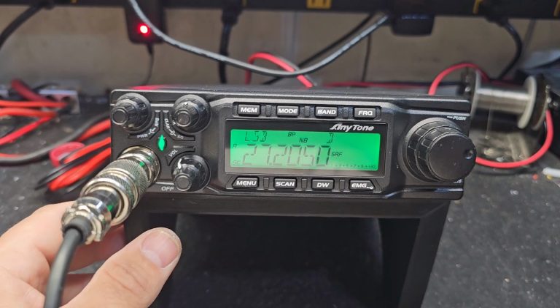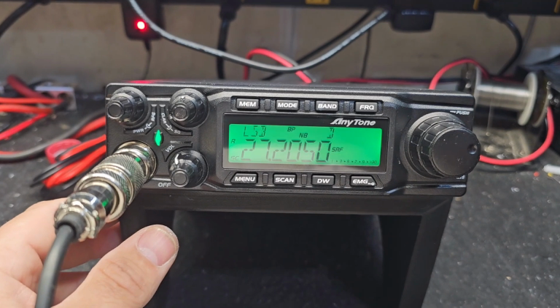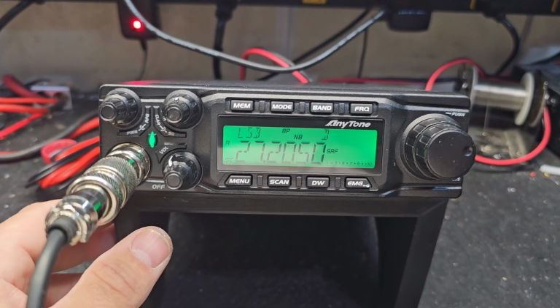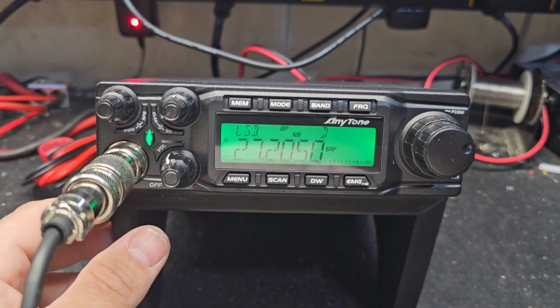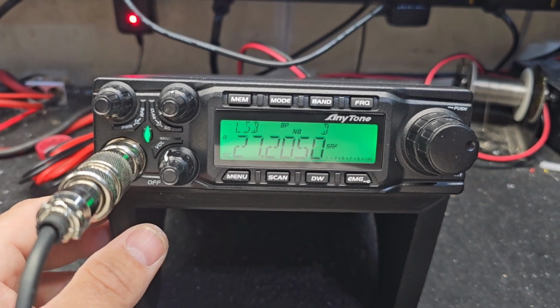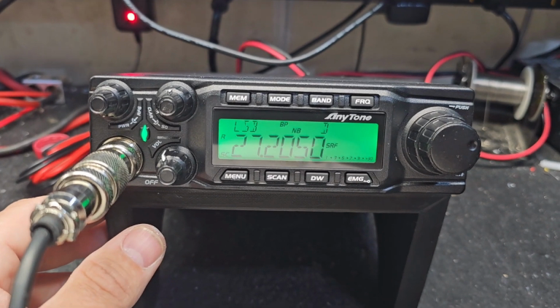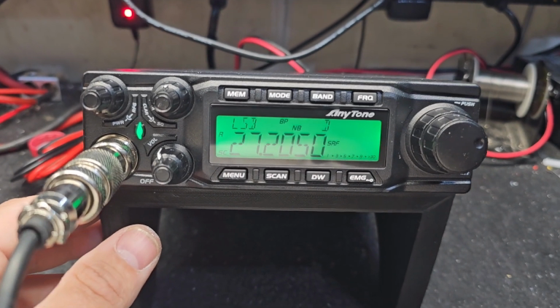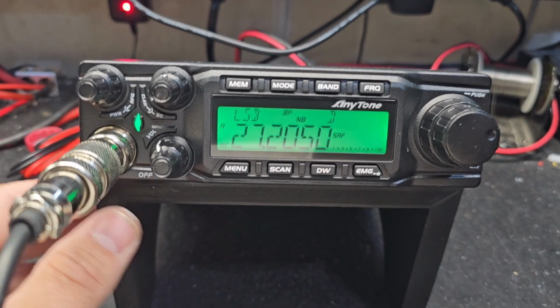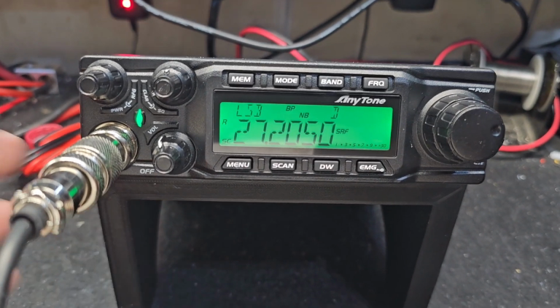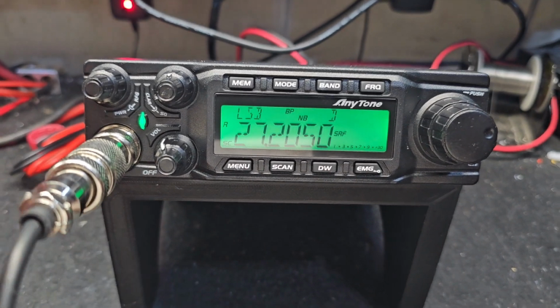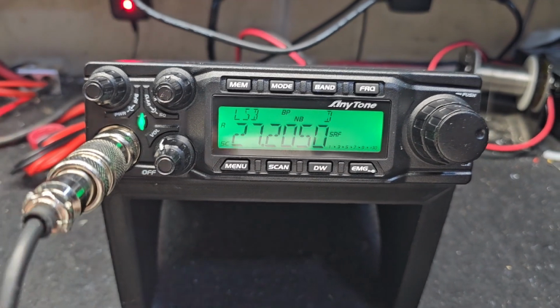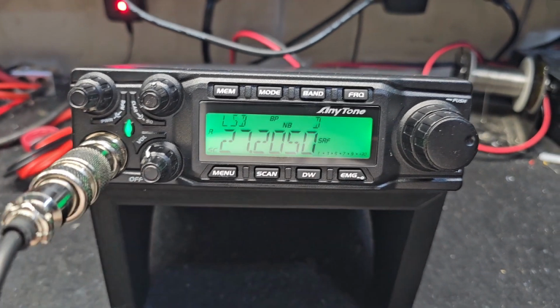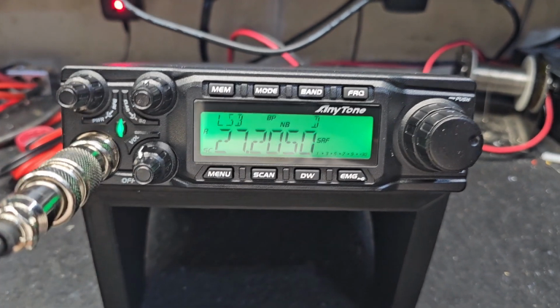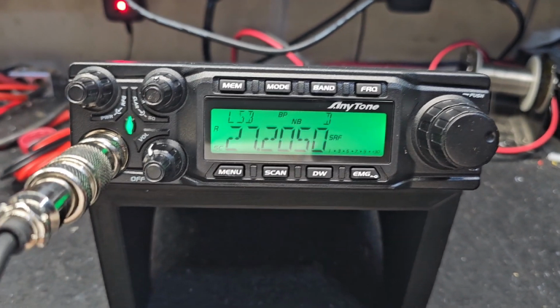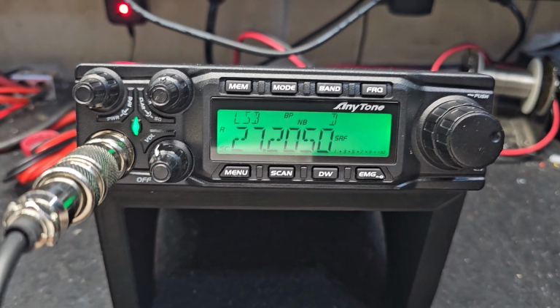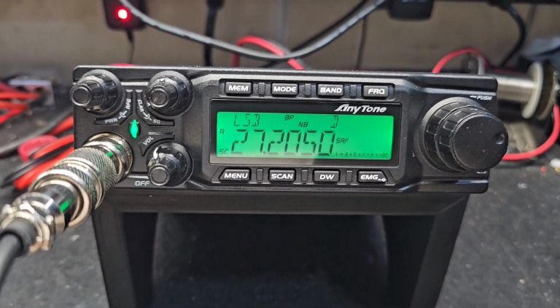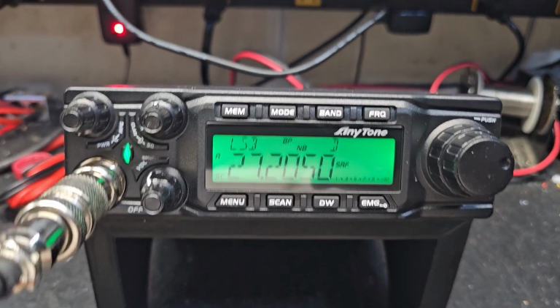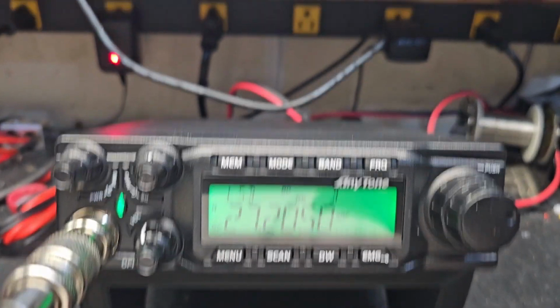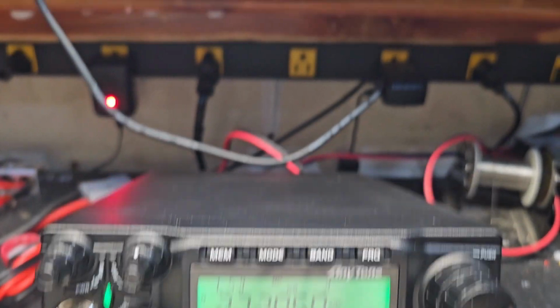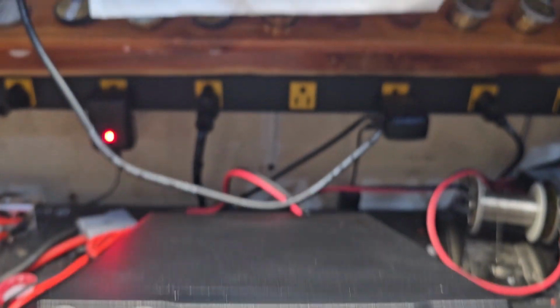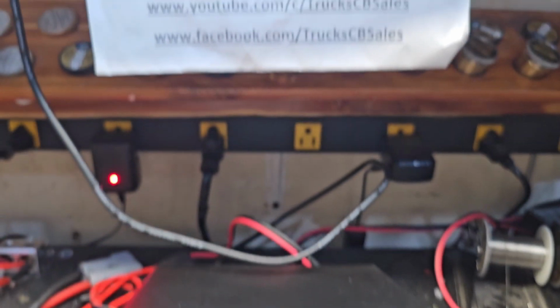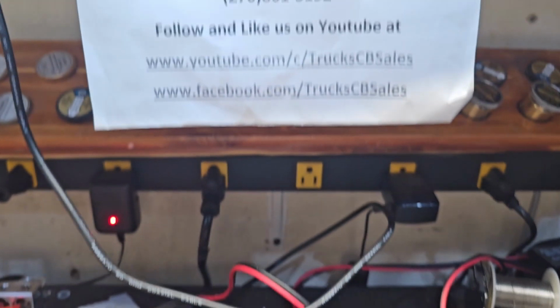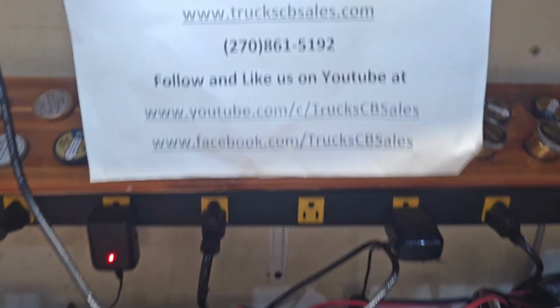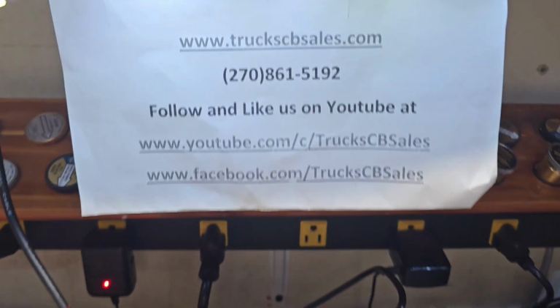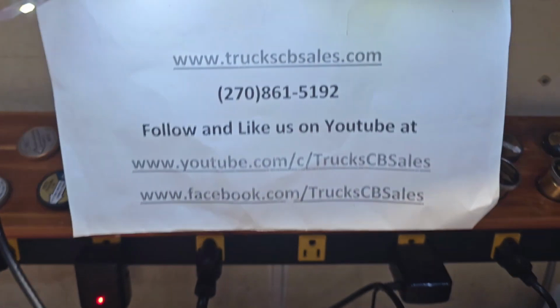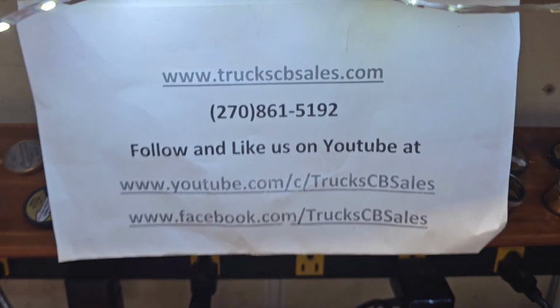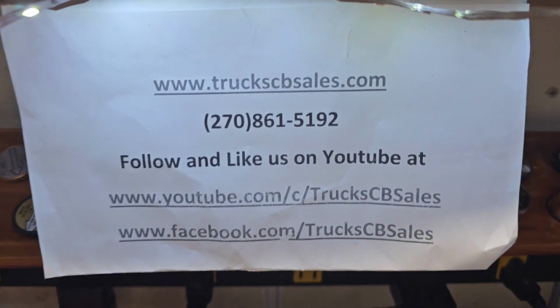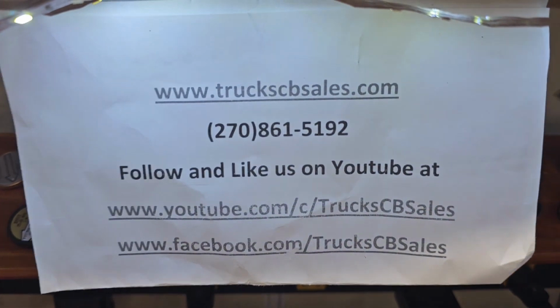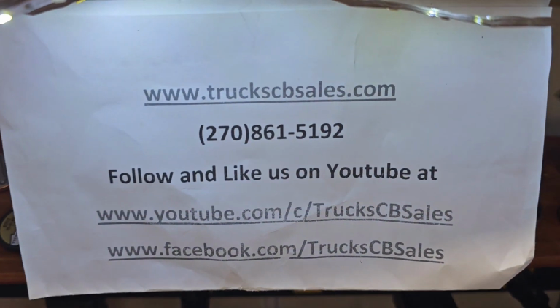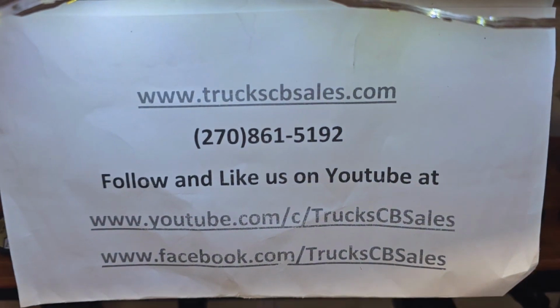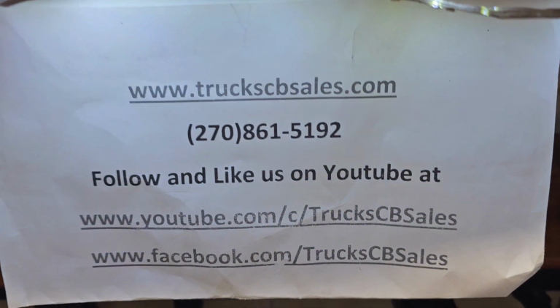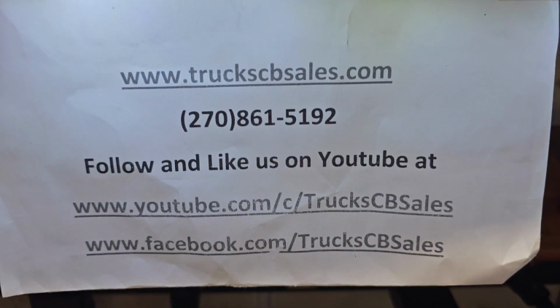All right, my friend, I appreciate it. Hope you enjoy it from your friend Truck at truckcvcells.com.